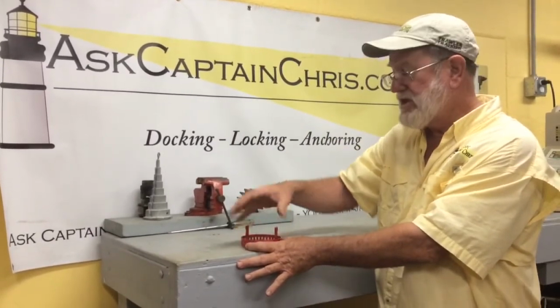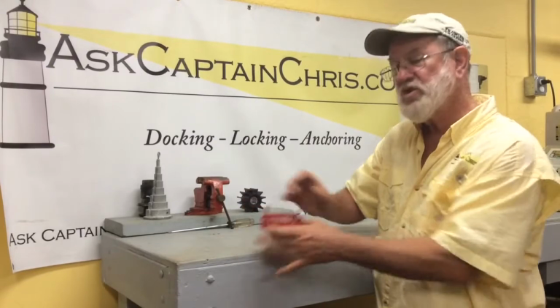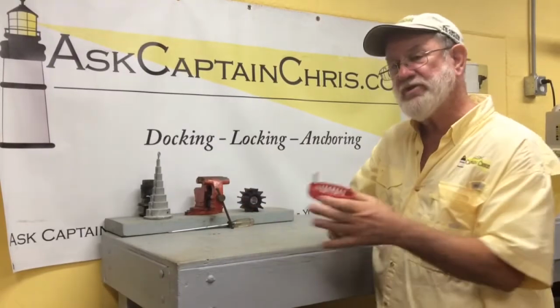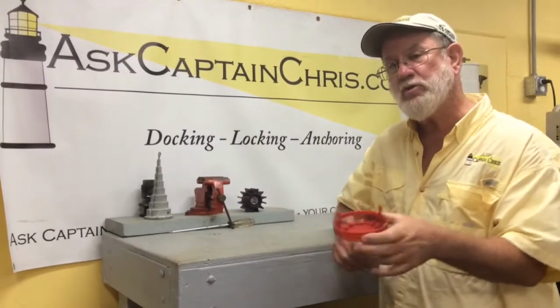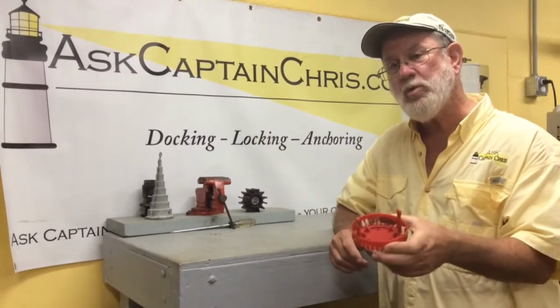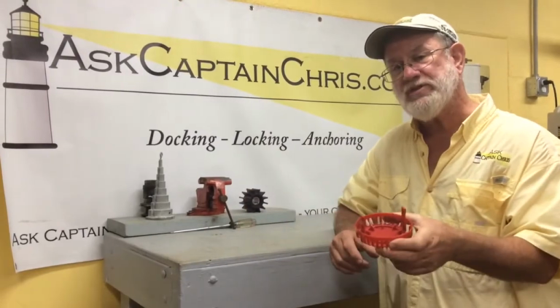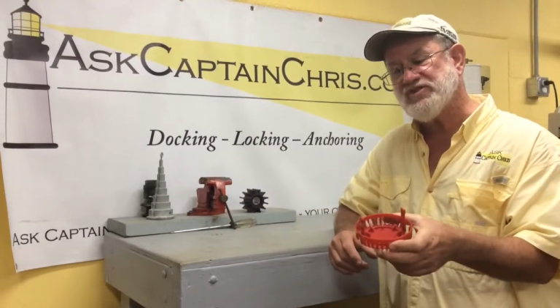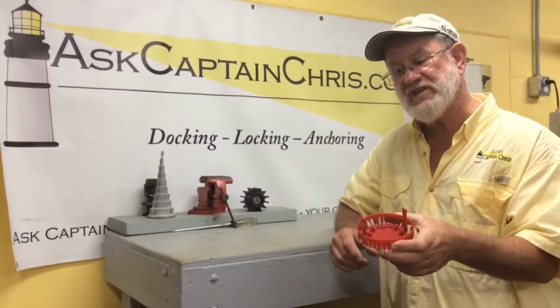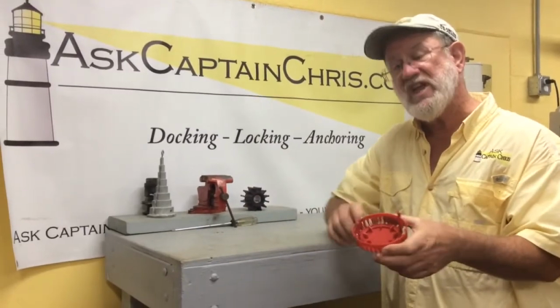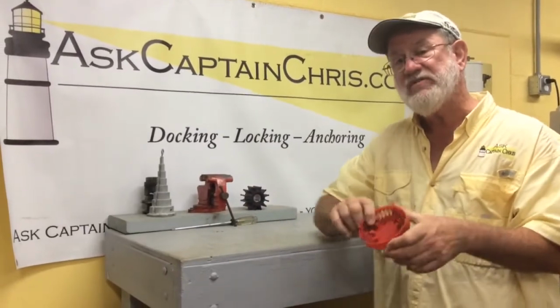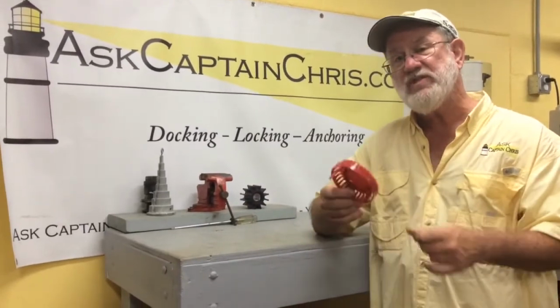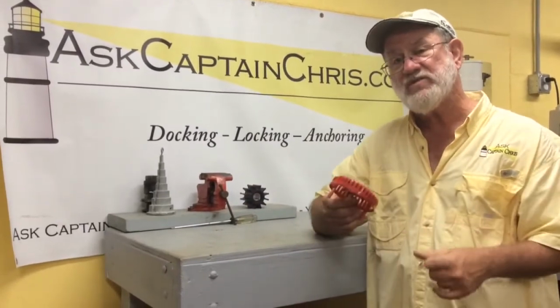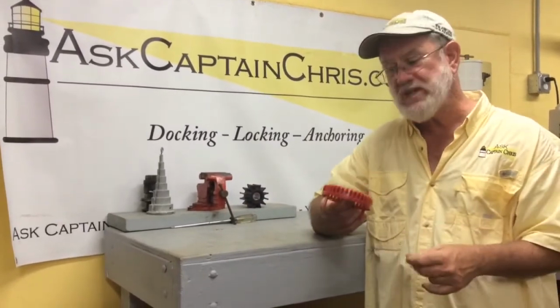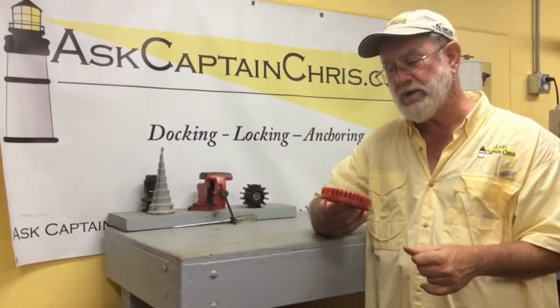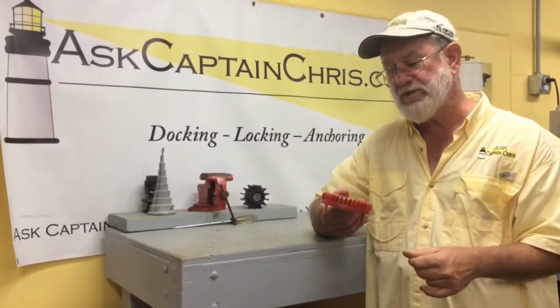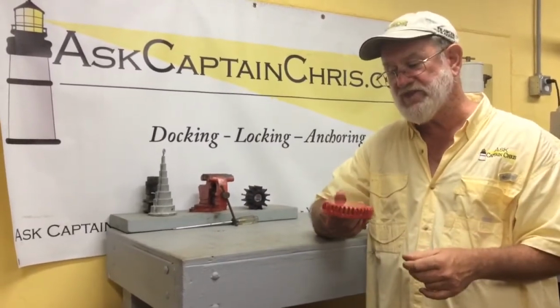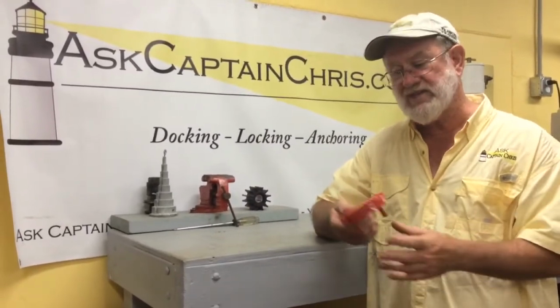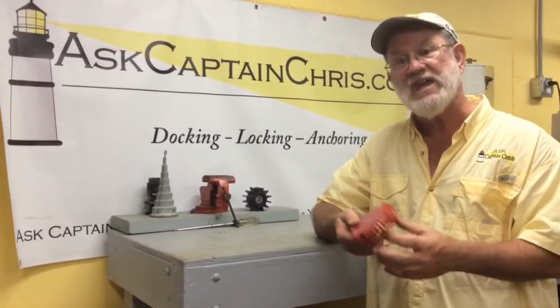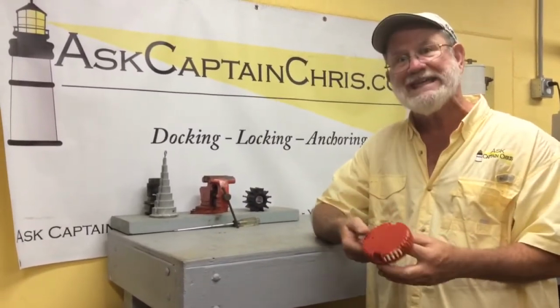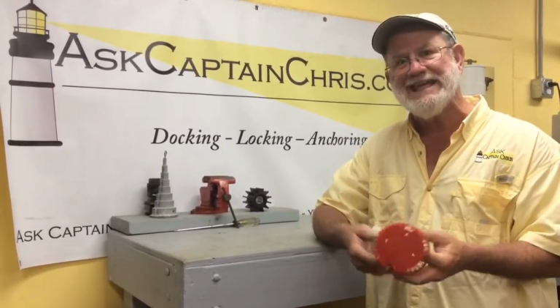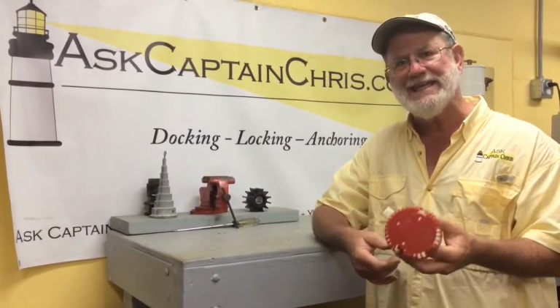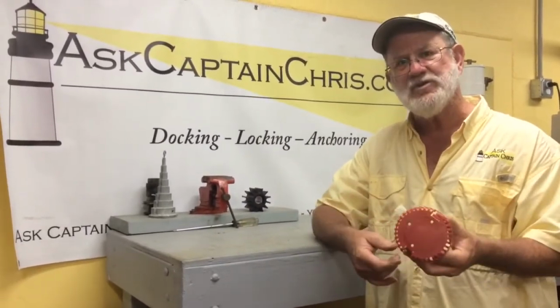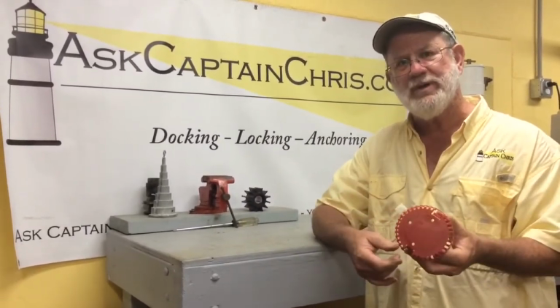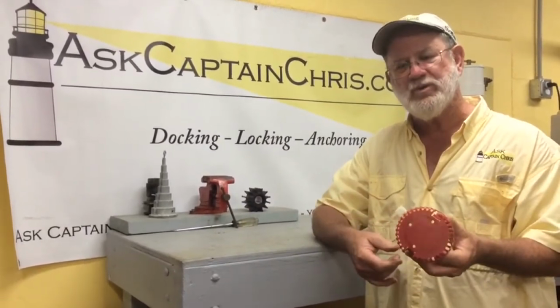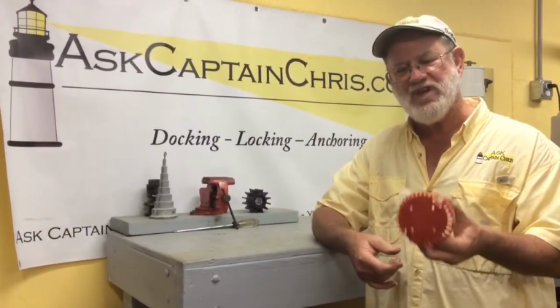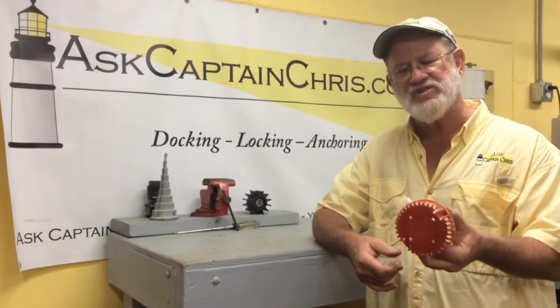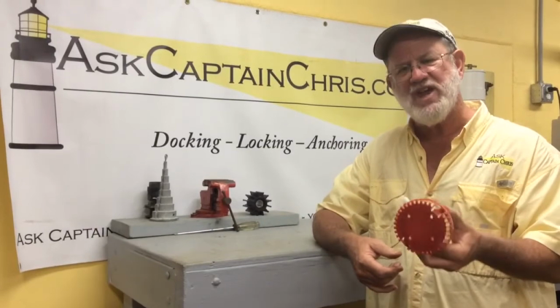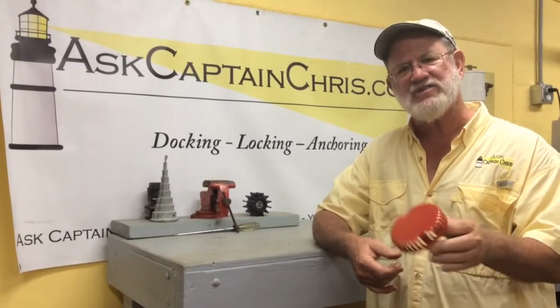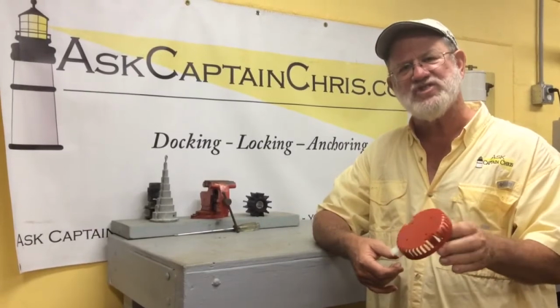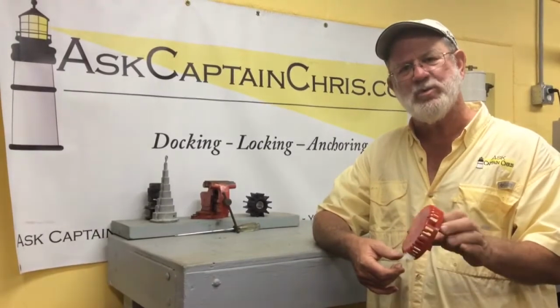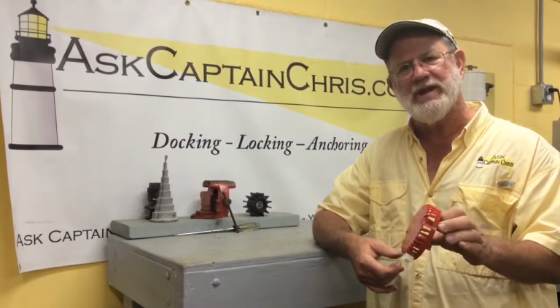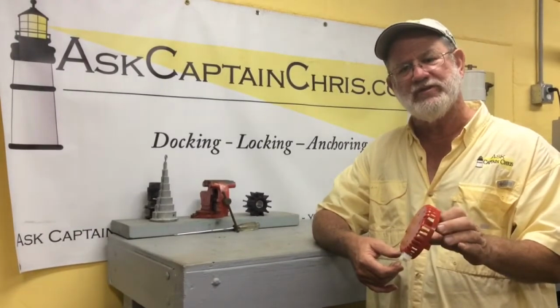So if you don't know what this is, if you've never seen one of these things, get in your bilge and check to see where it is.